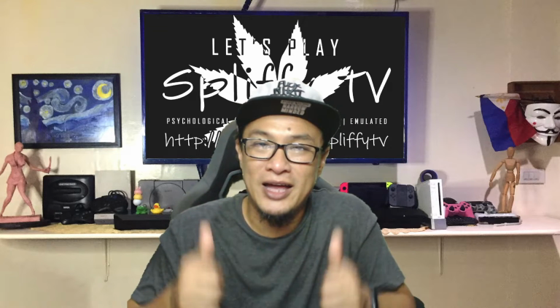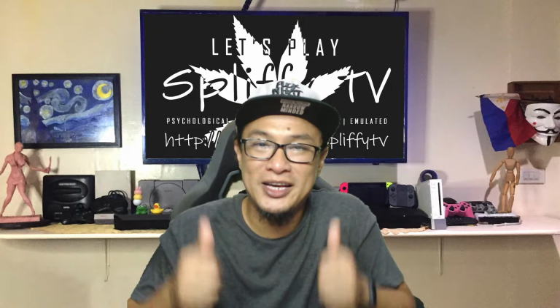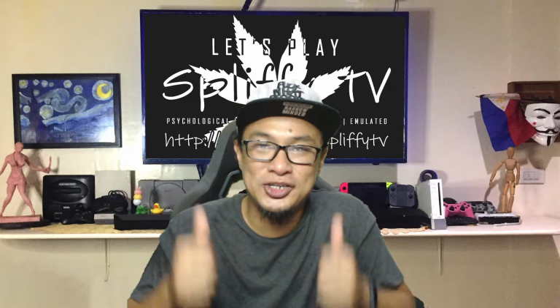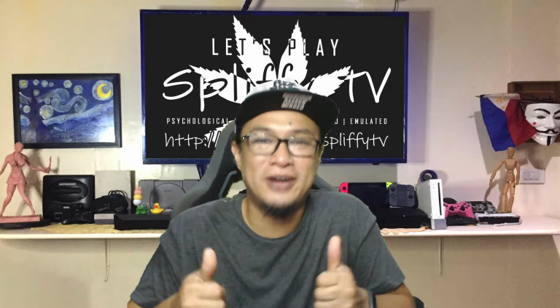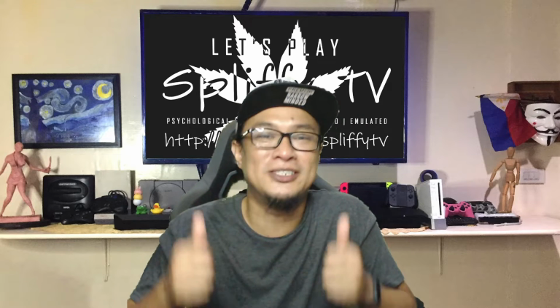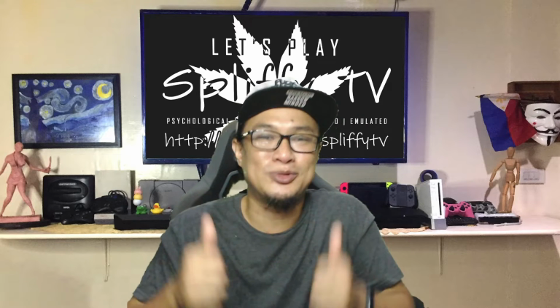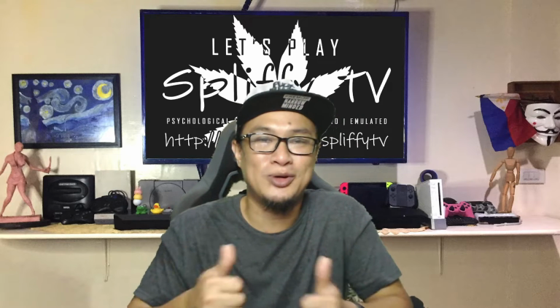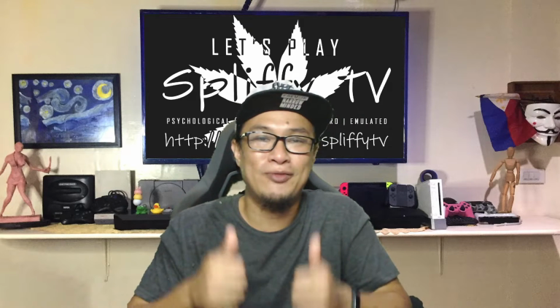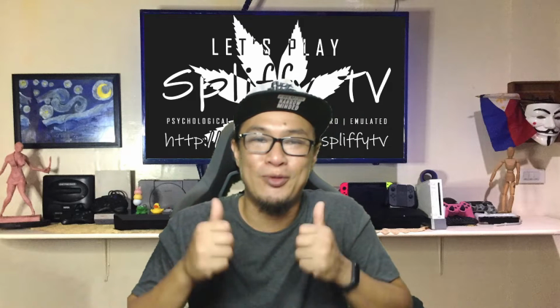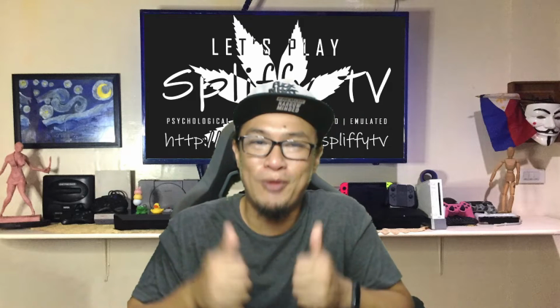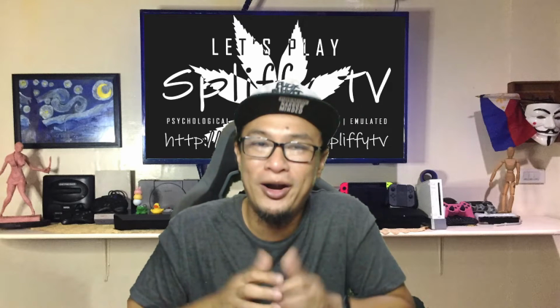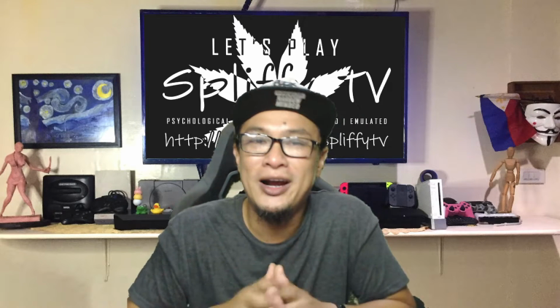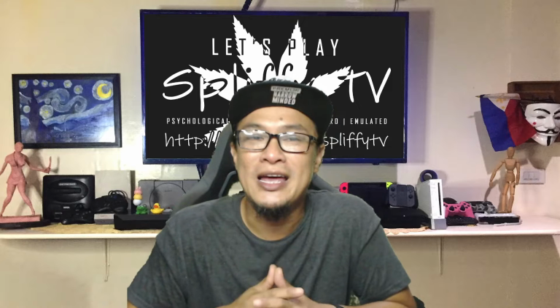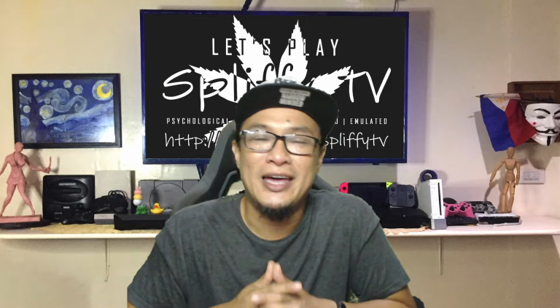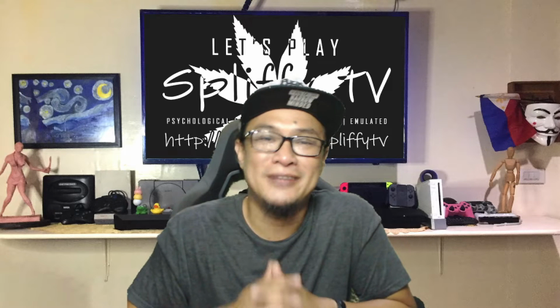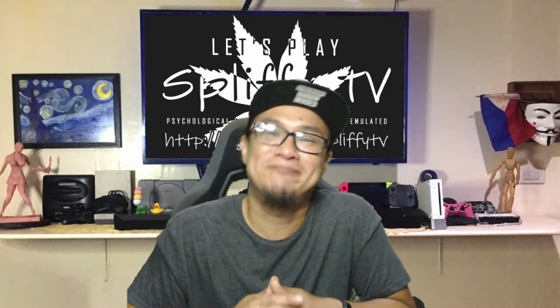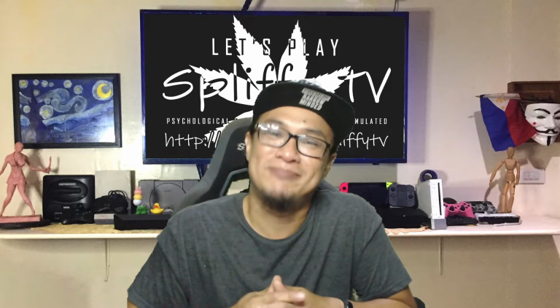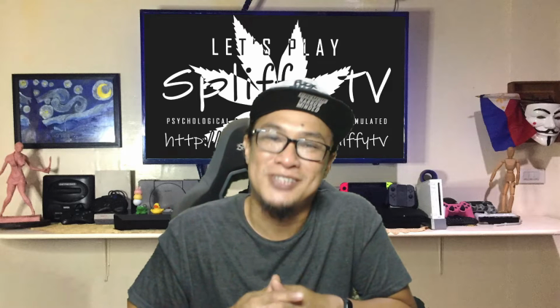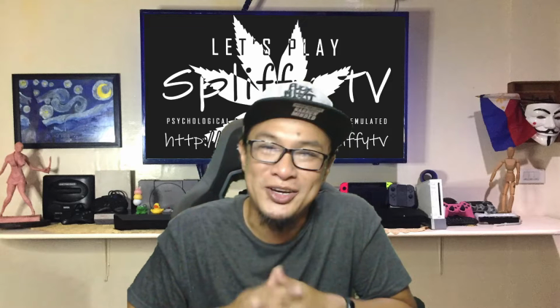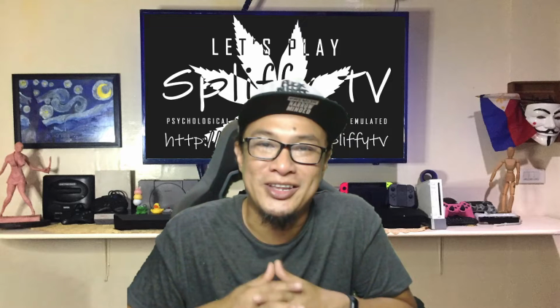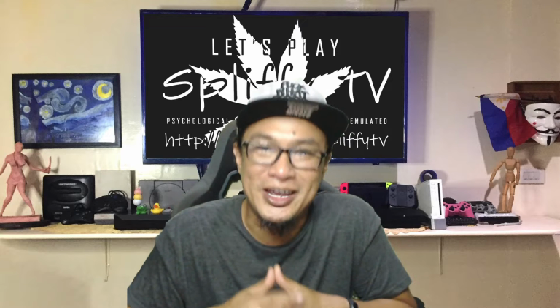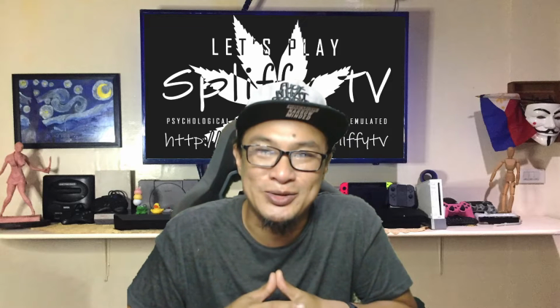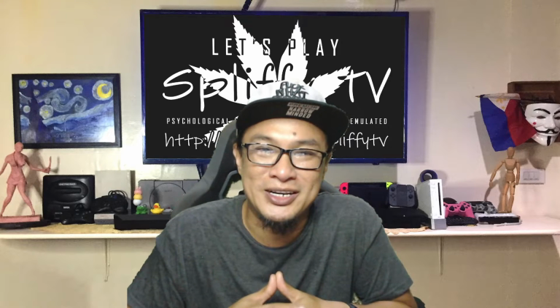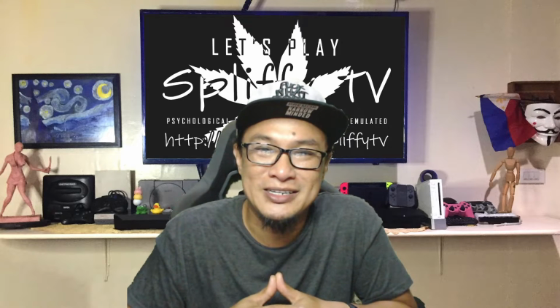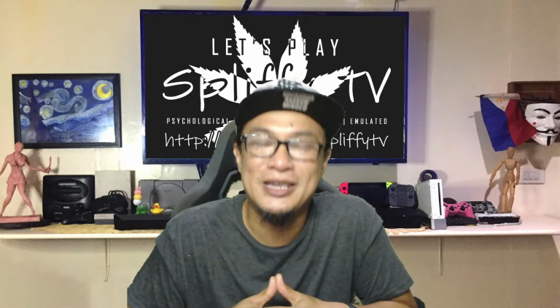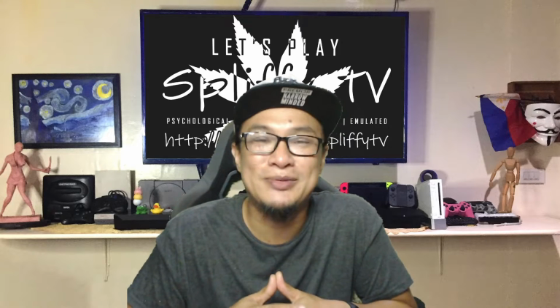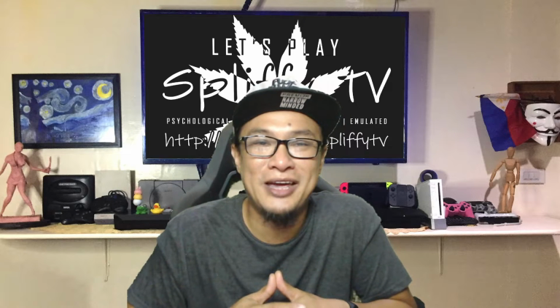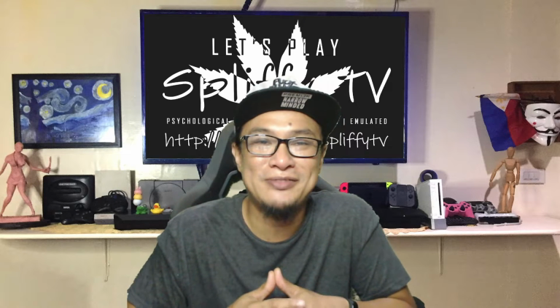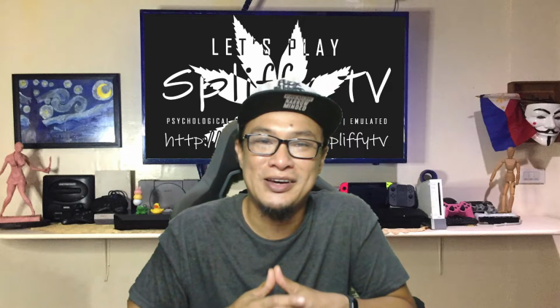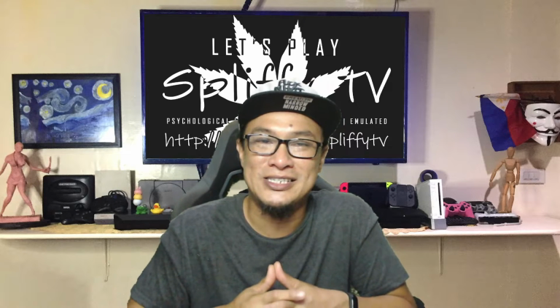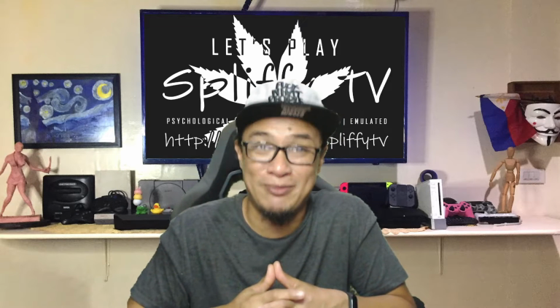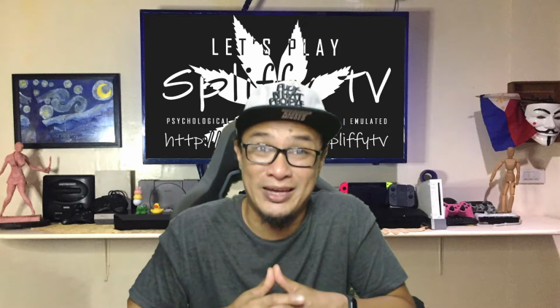Like, share, subscribe for more and see you in the next one. Keep safe. Jabez.